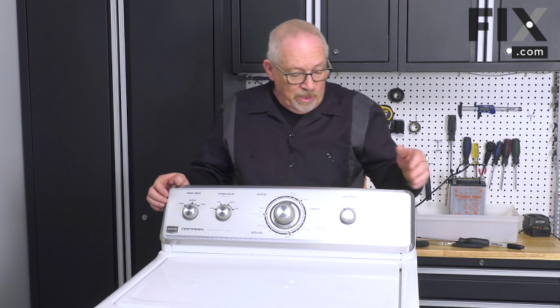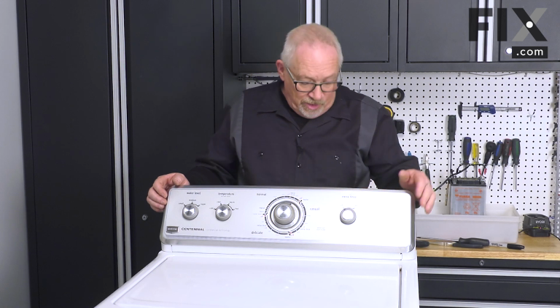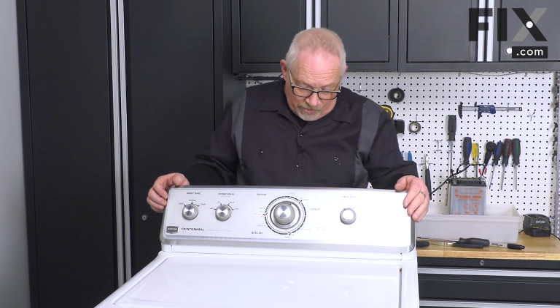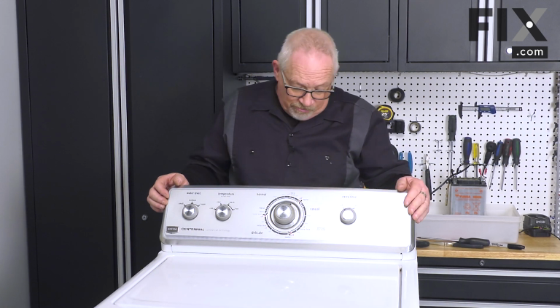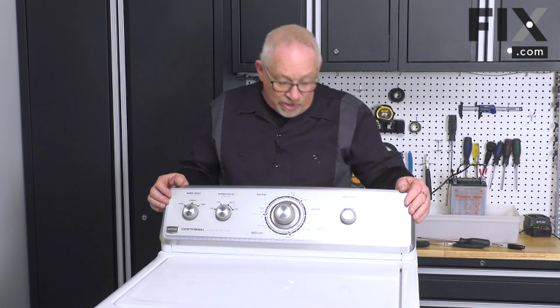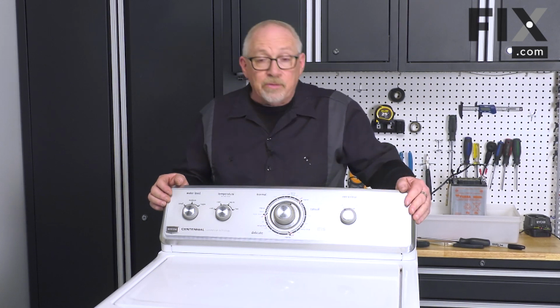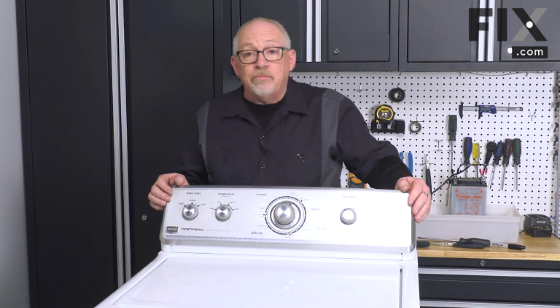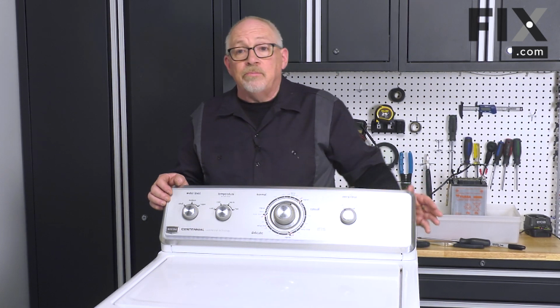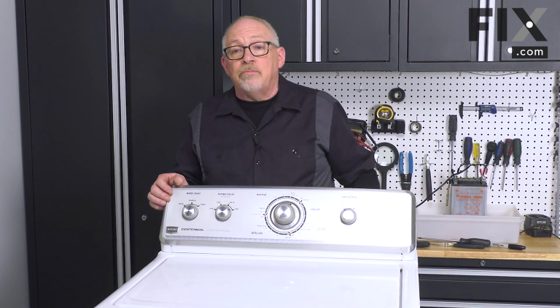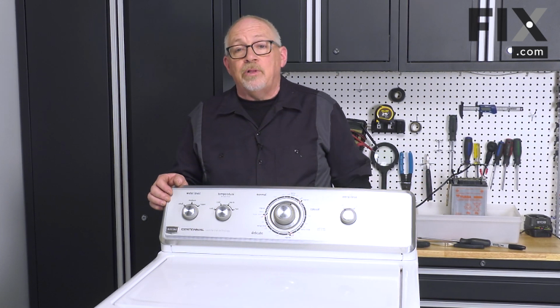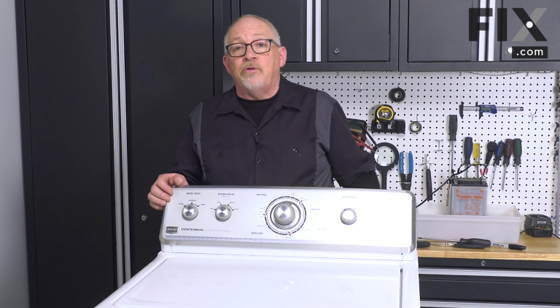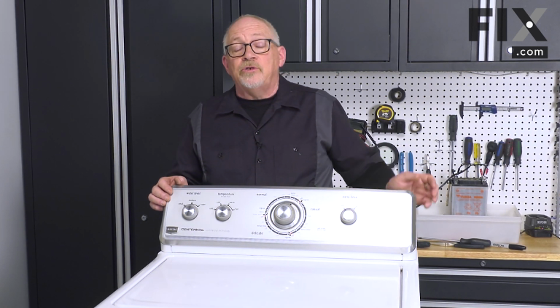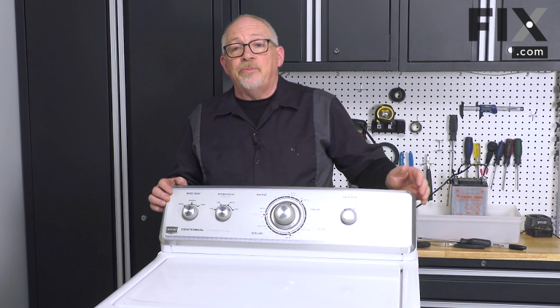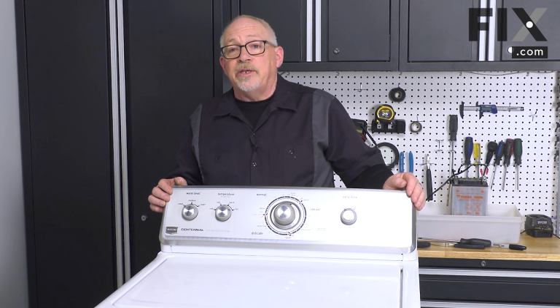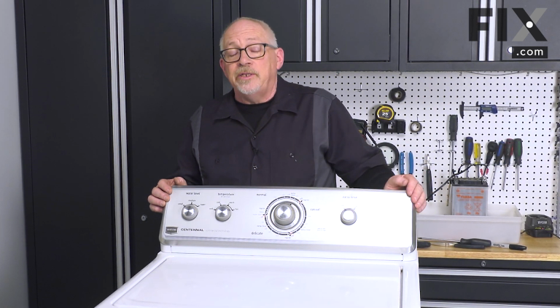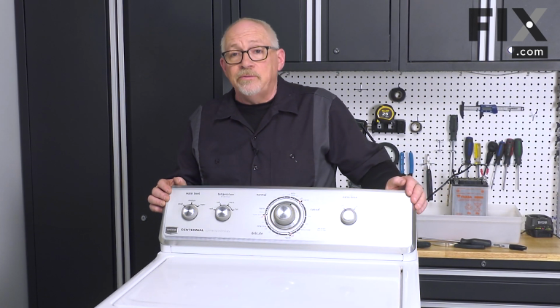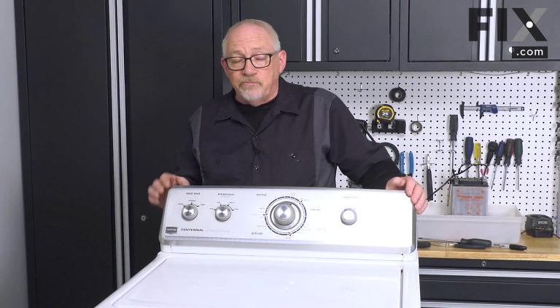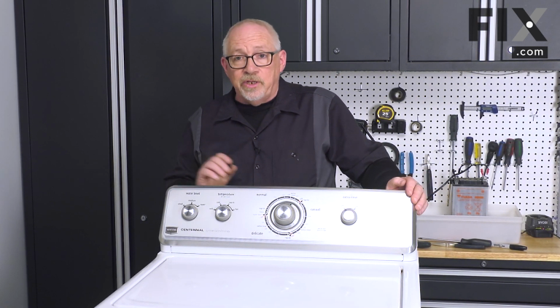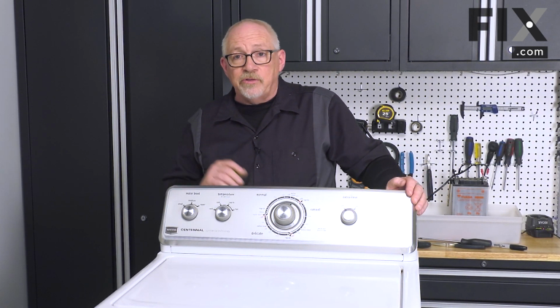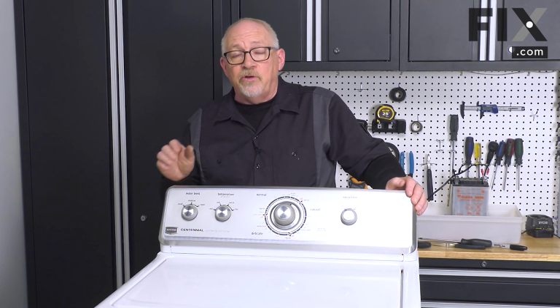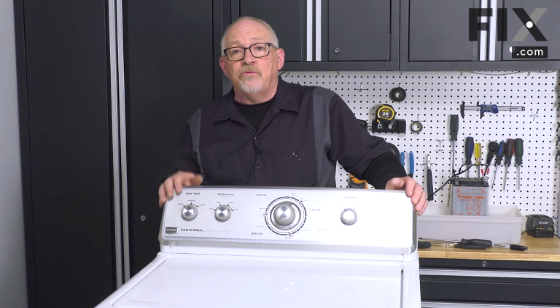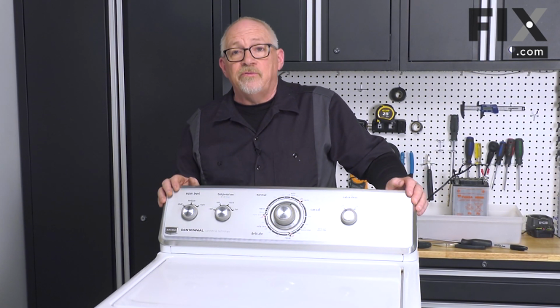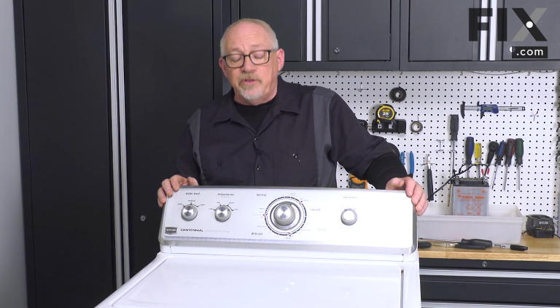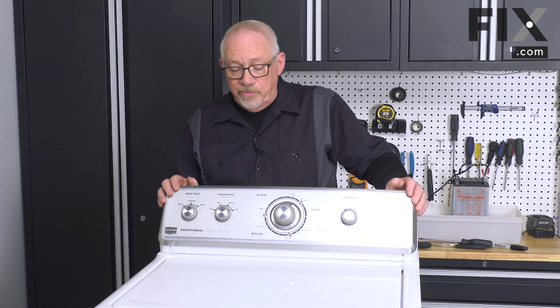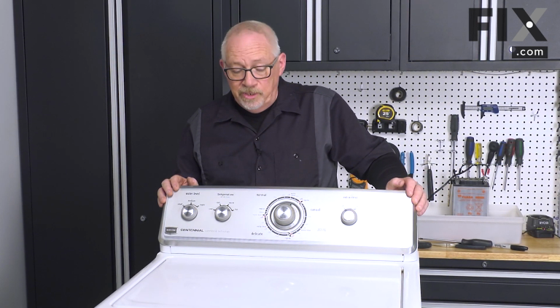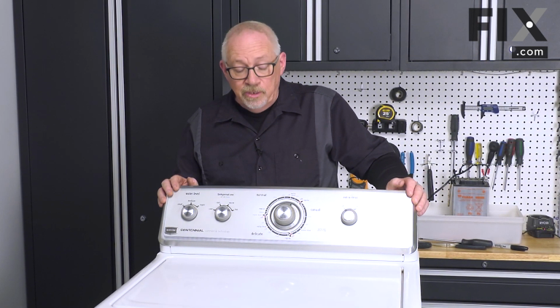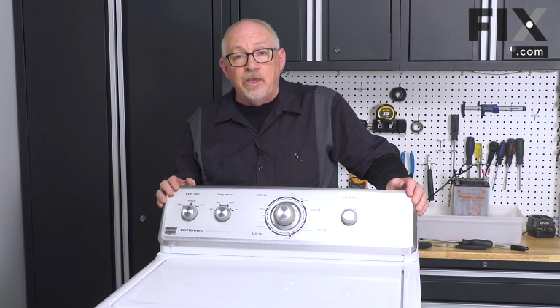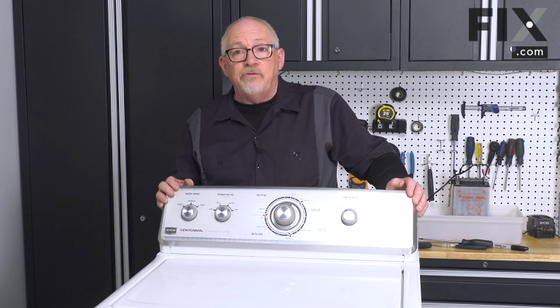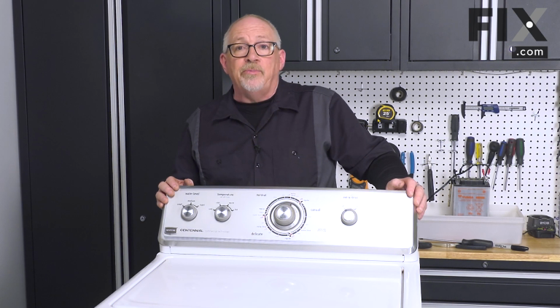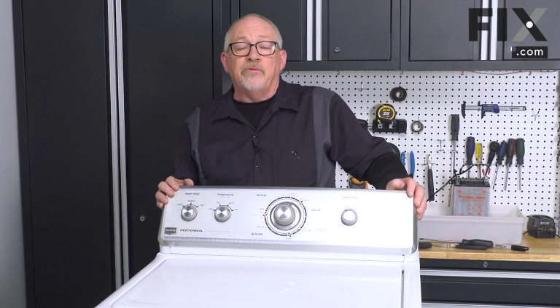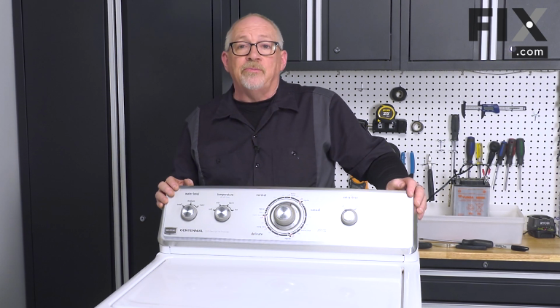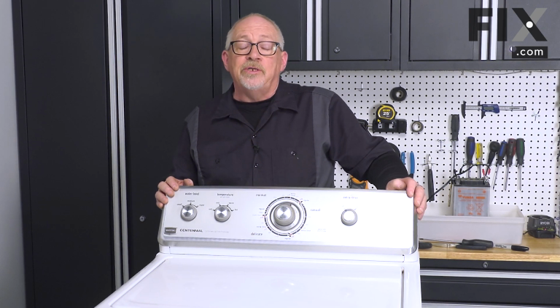And now you're ready to plug your washer back in, reconnect your hoses if need be, and your repair is complete.